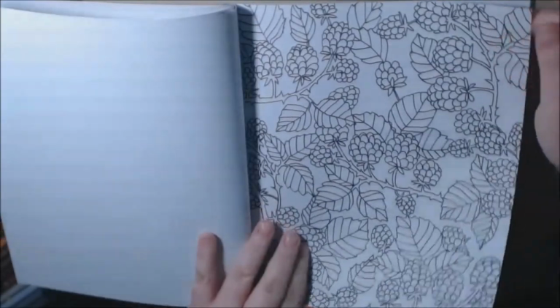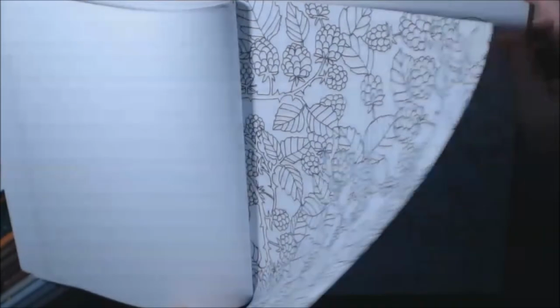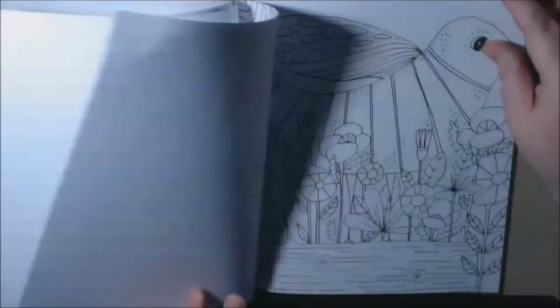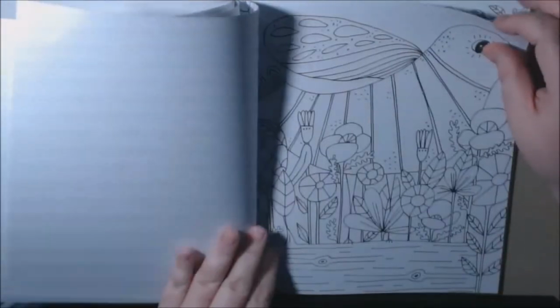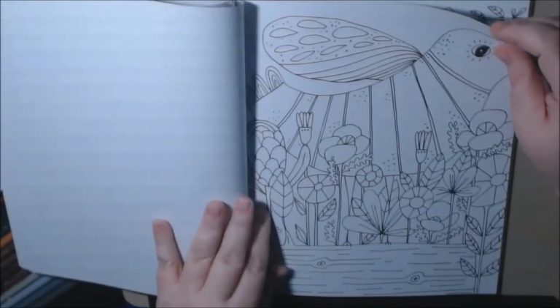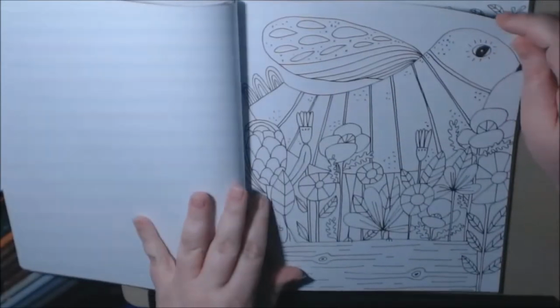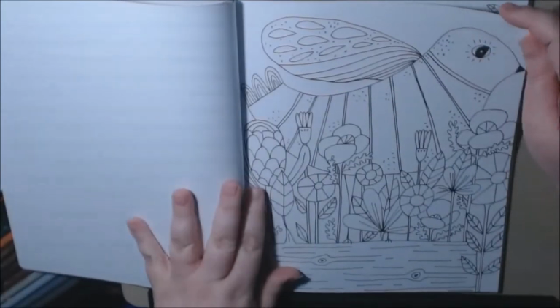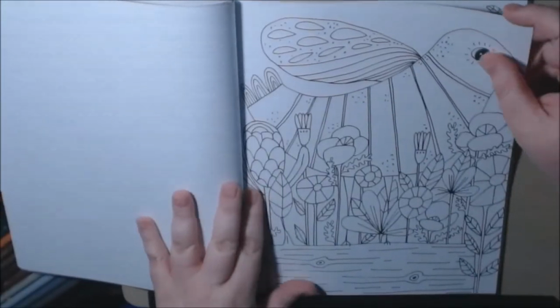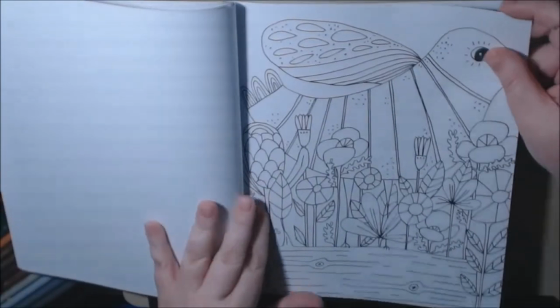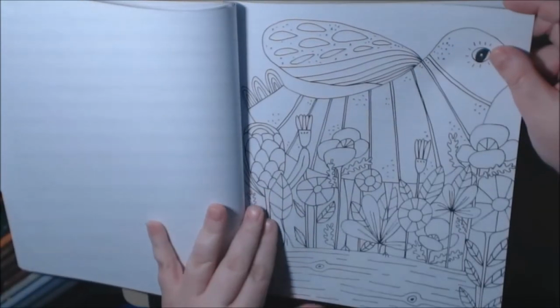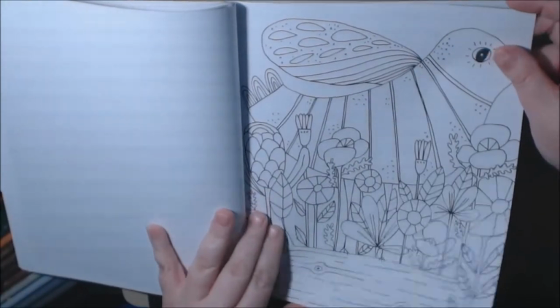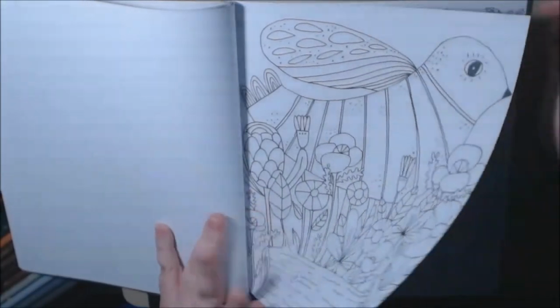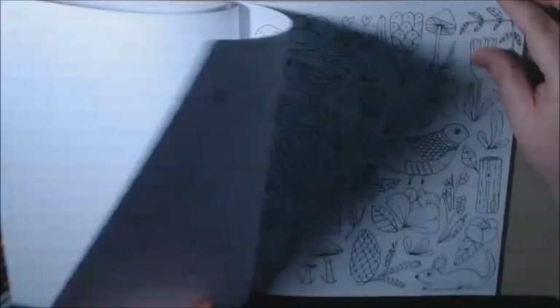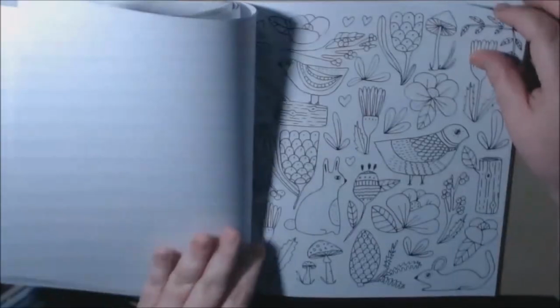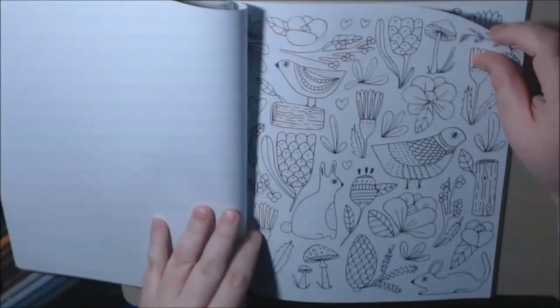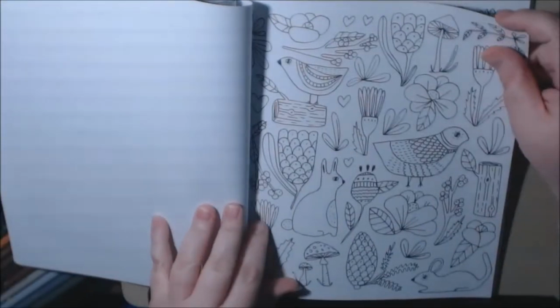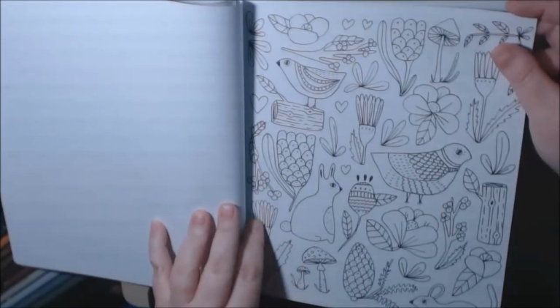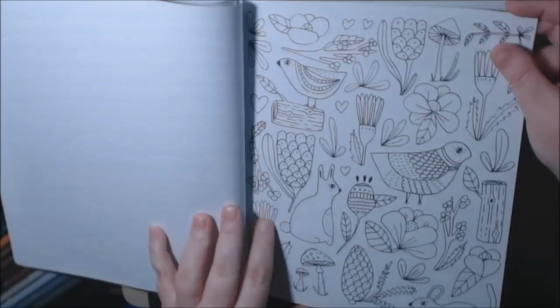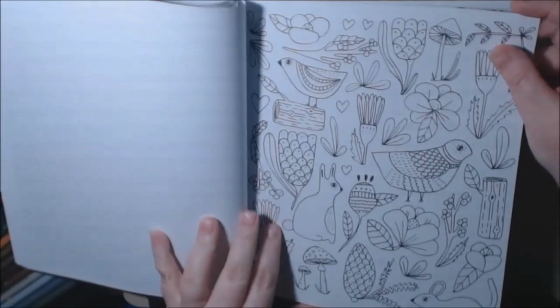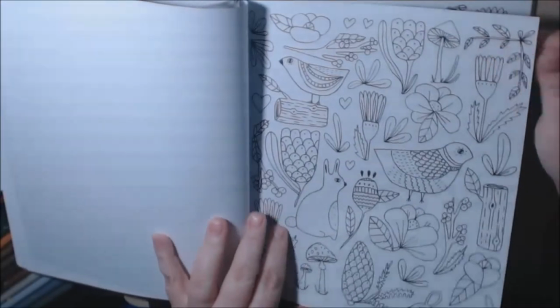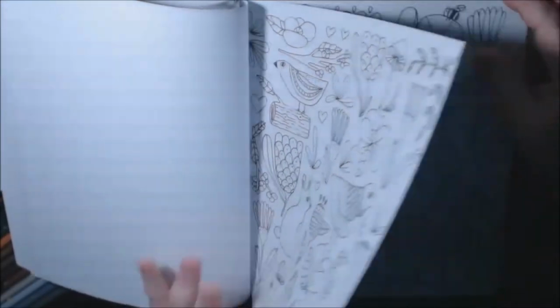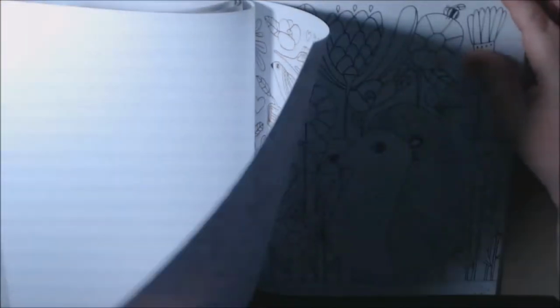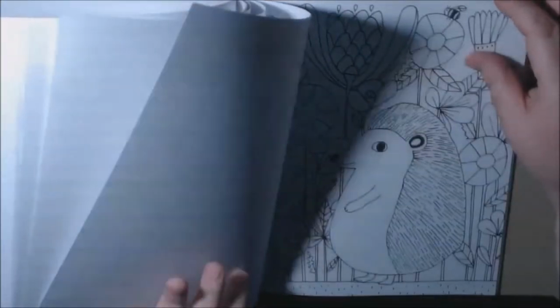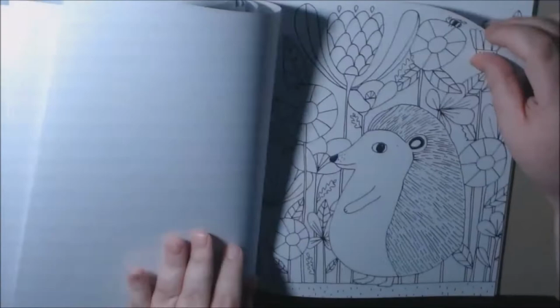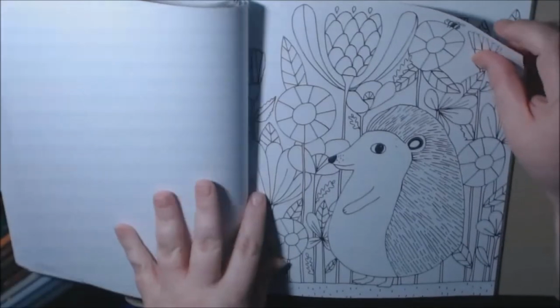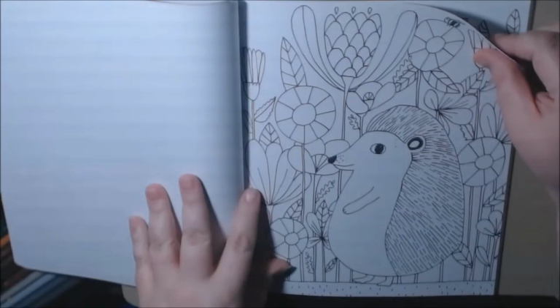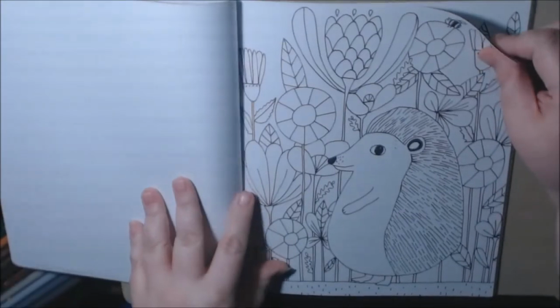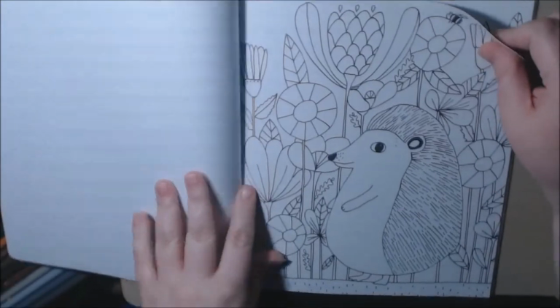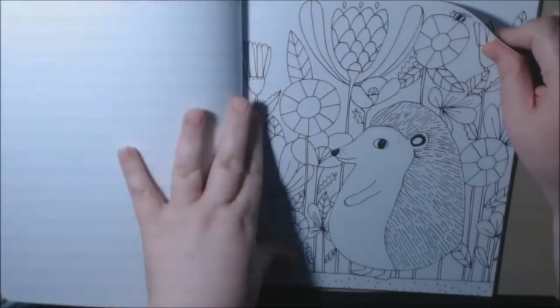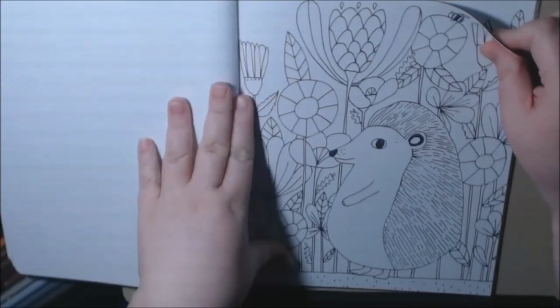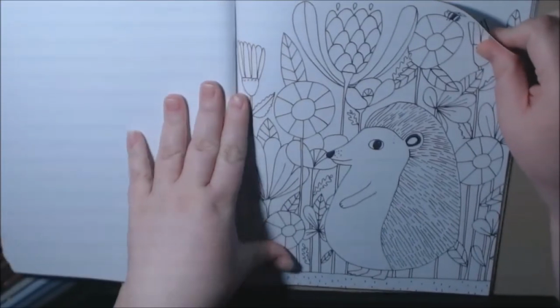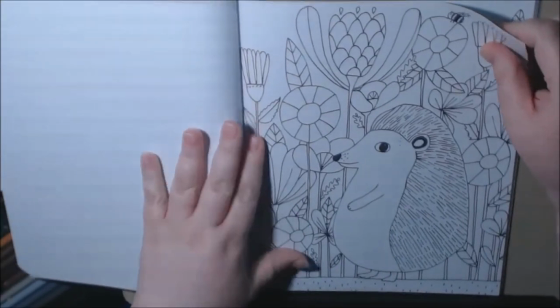I could definitely watercolor in these, and I think I might watercolor a lot in this book because the pages are so thick.